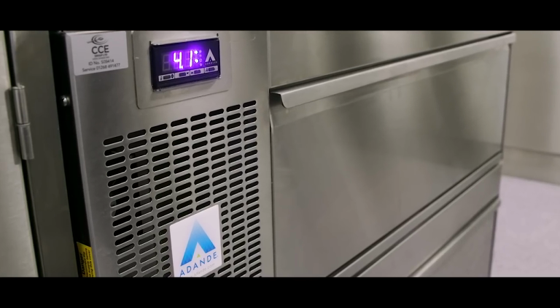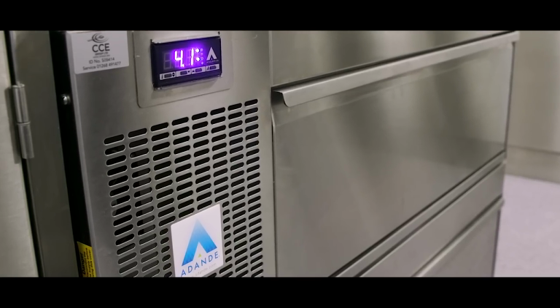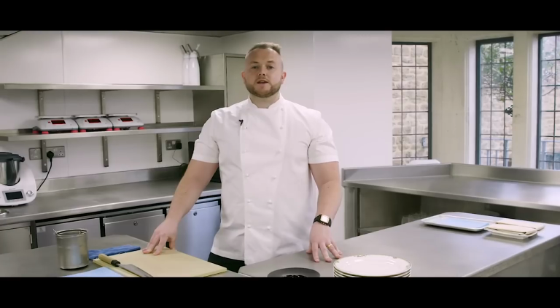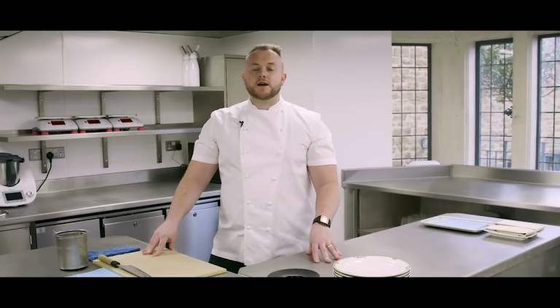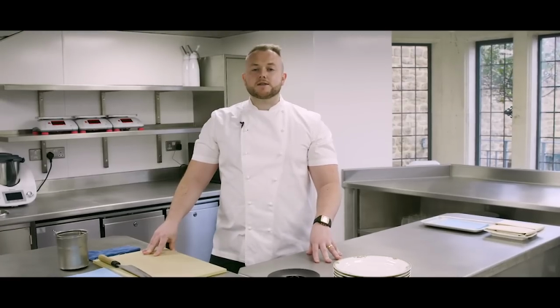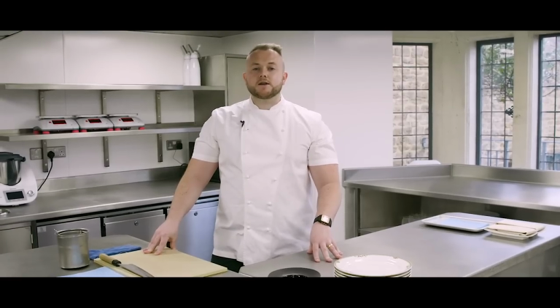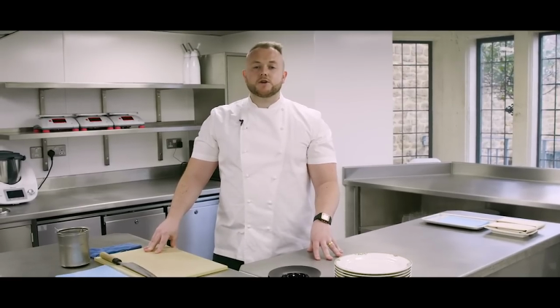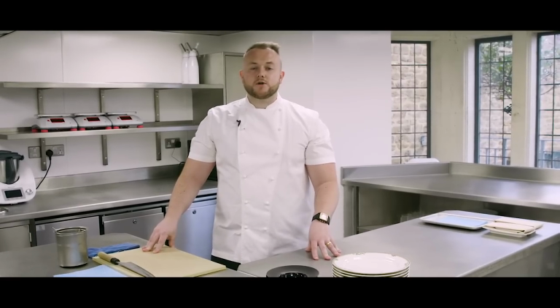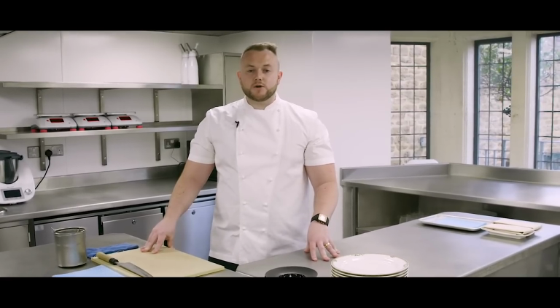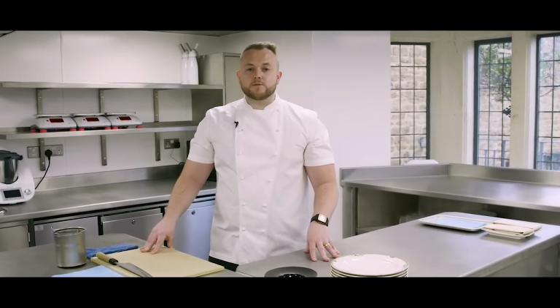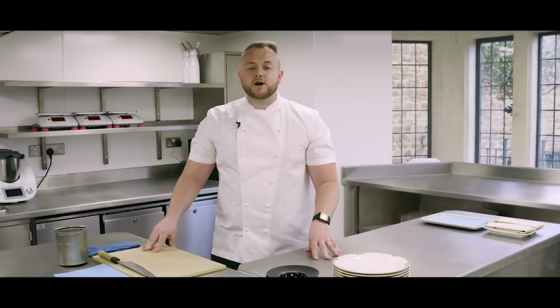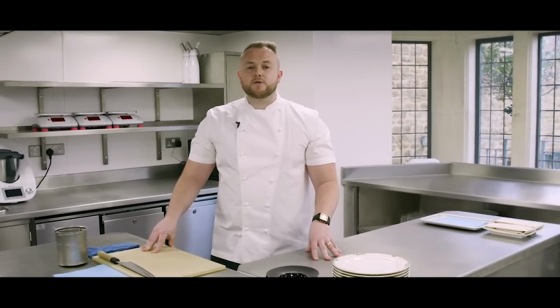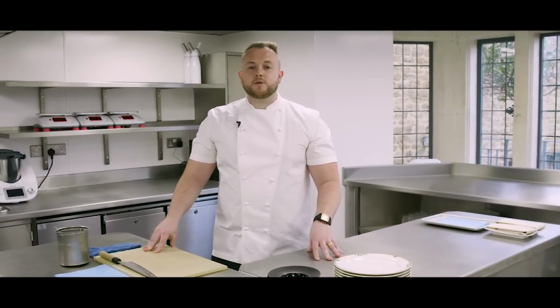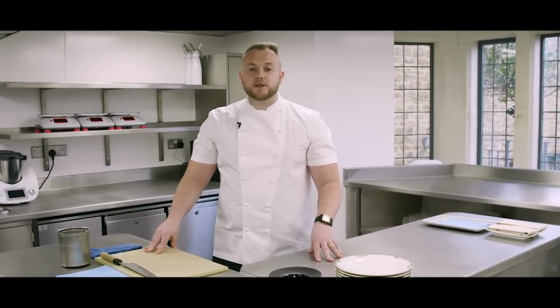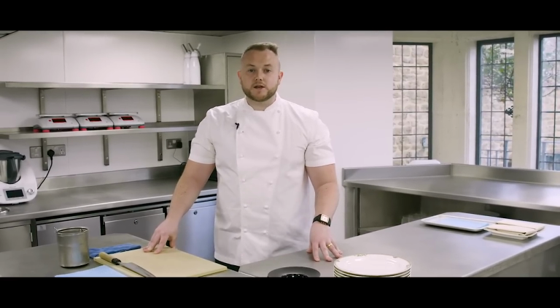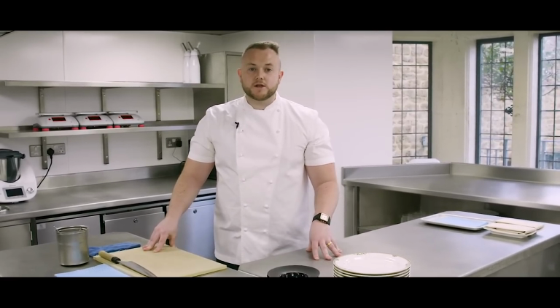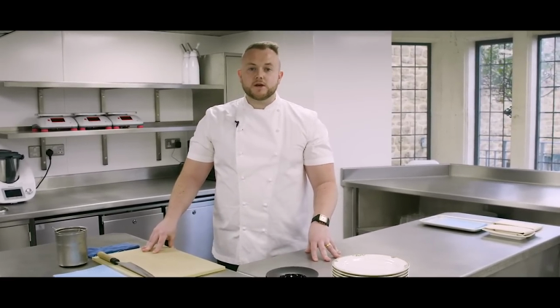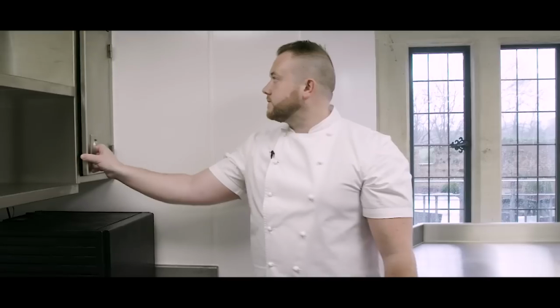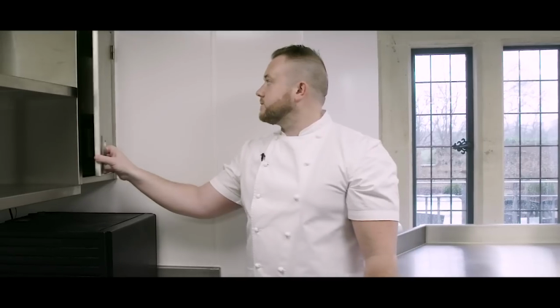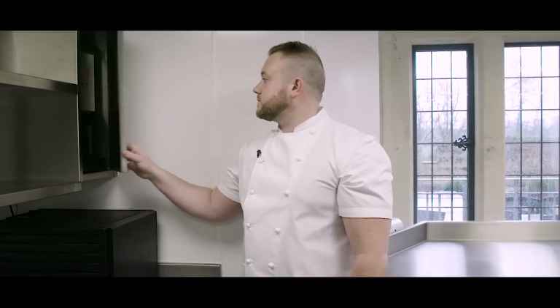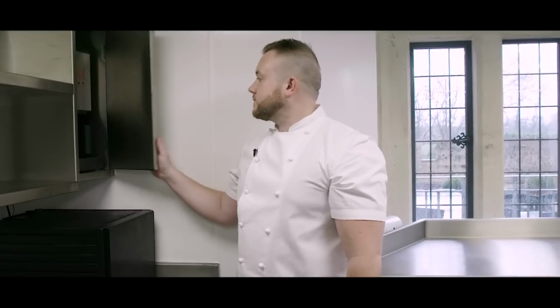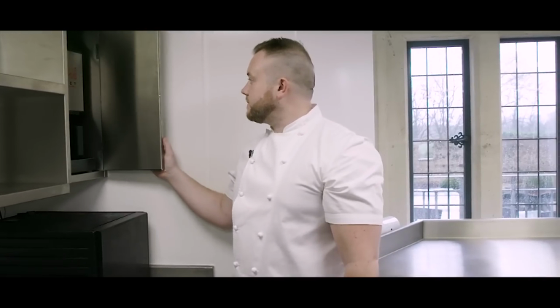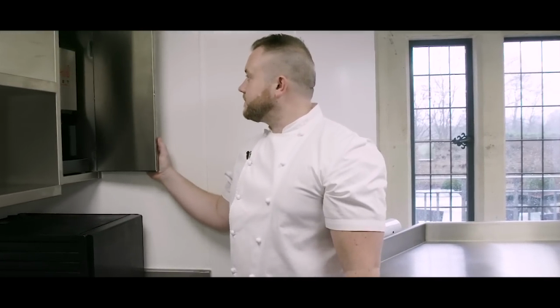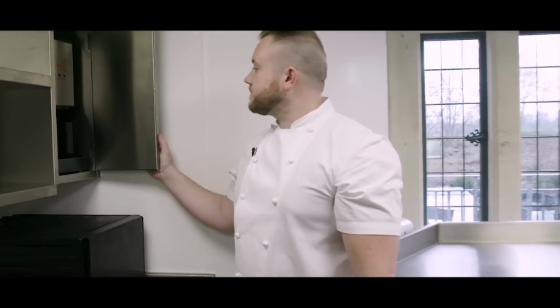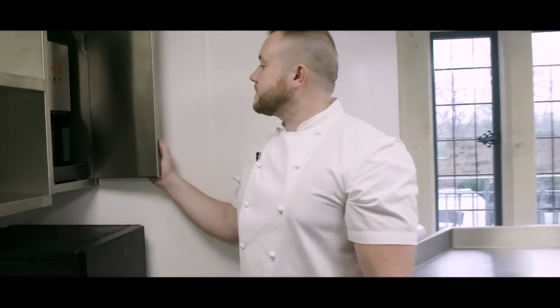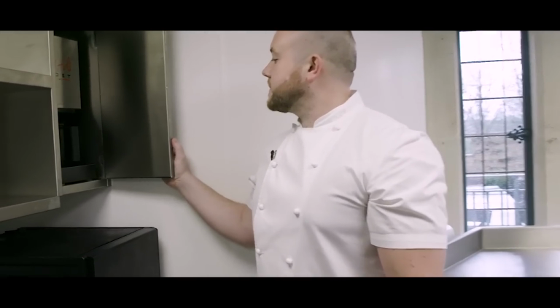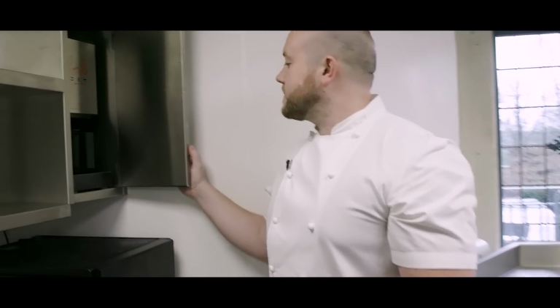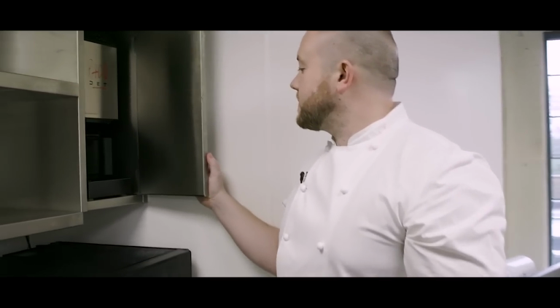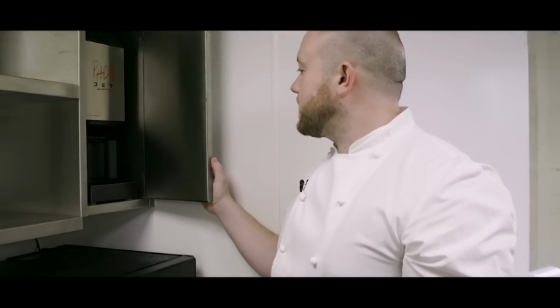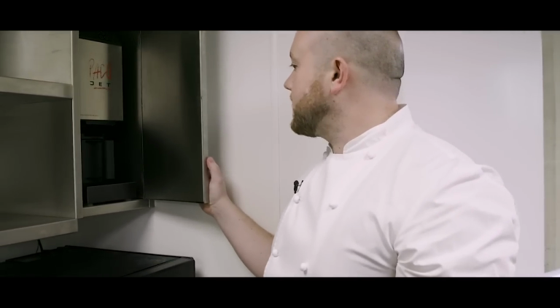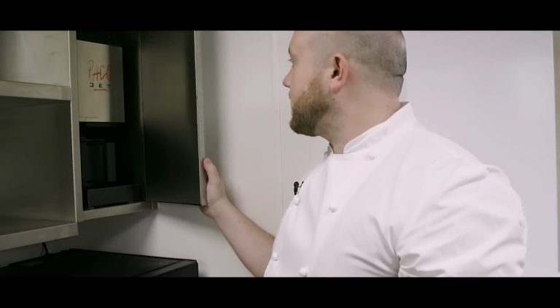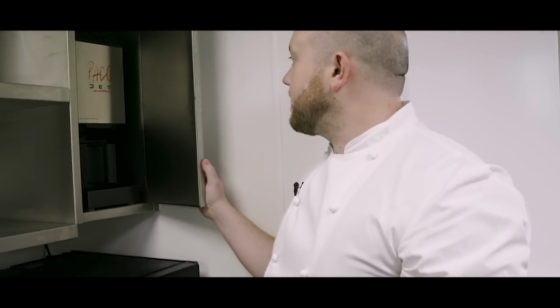With us having guests enjoying a course from the dining room in the kitchen, it was important for me to include a soundproof cupboard for the packager.